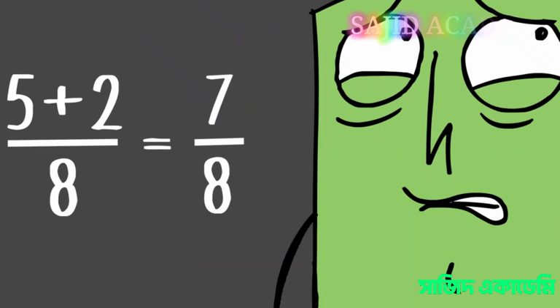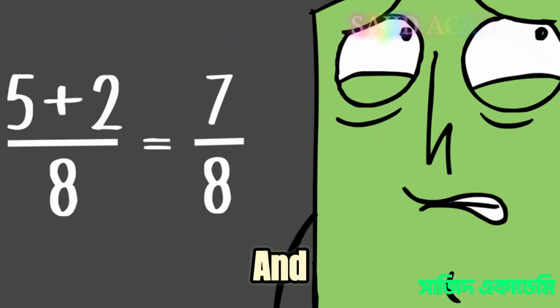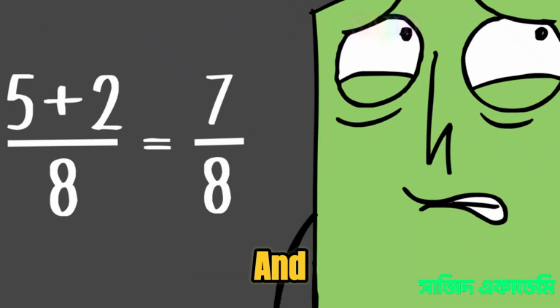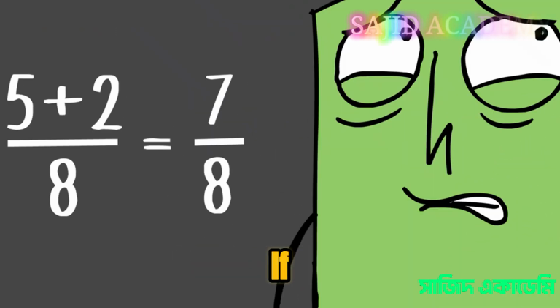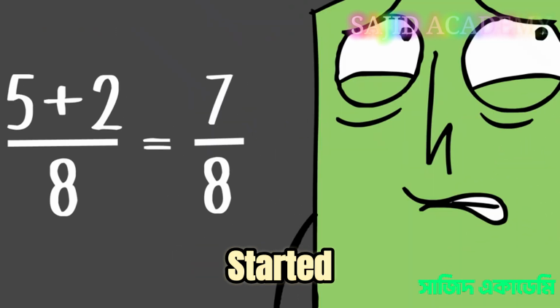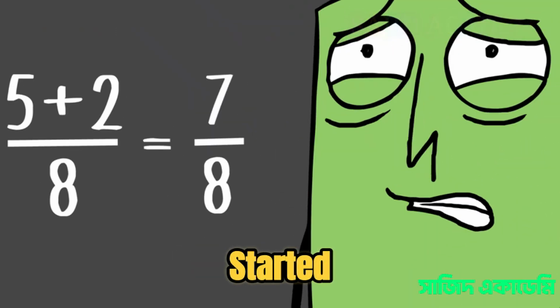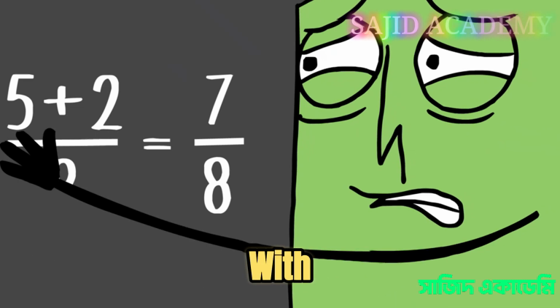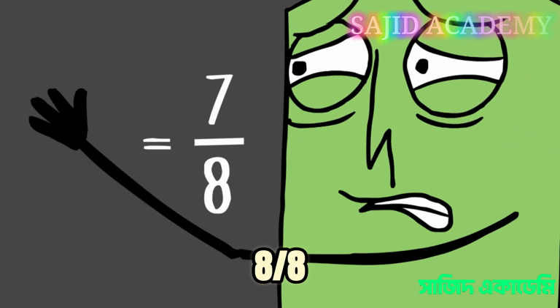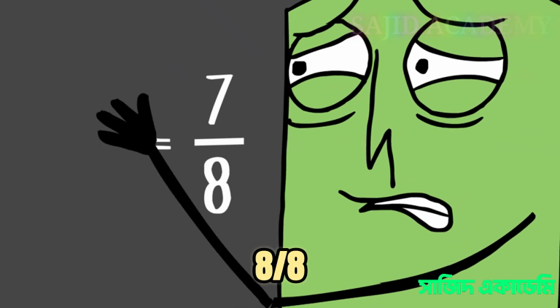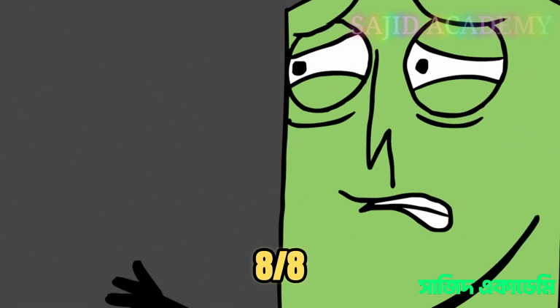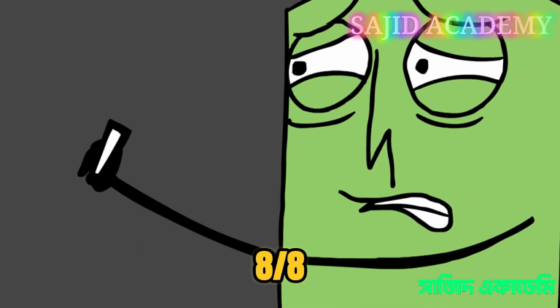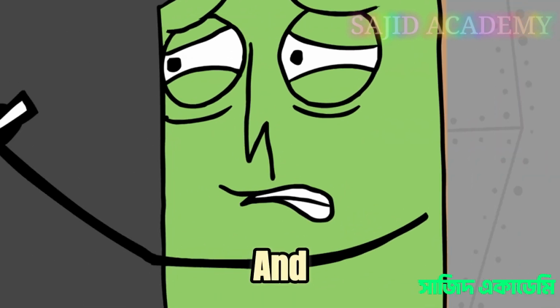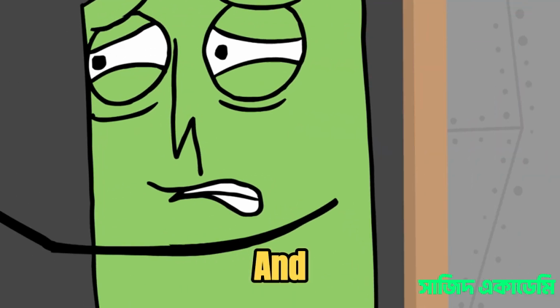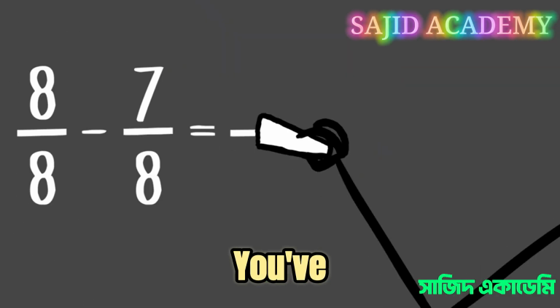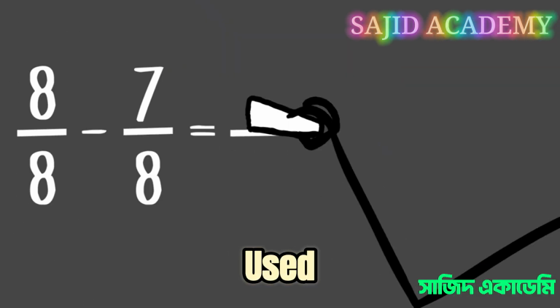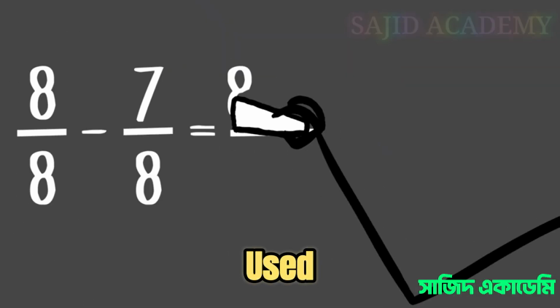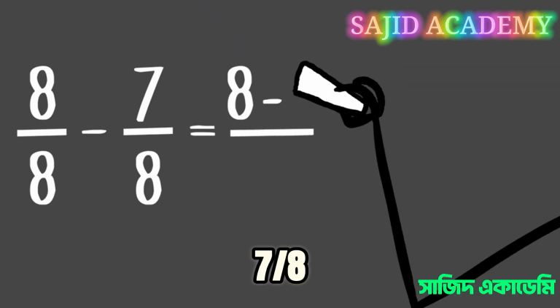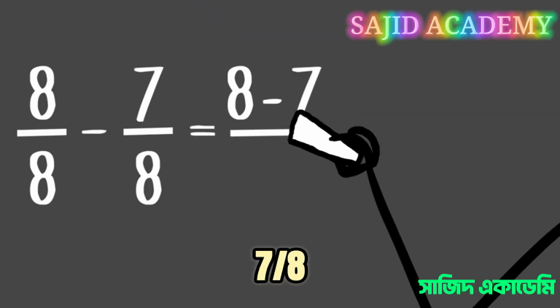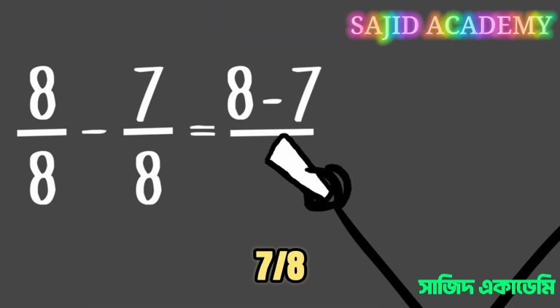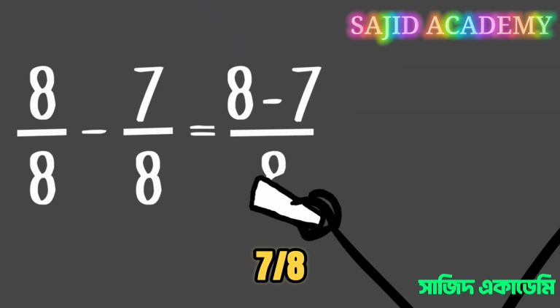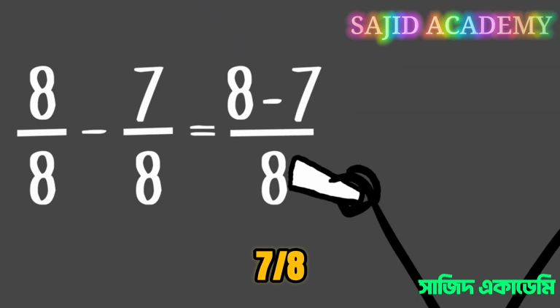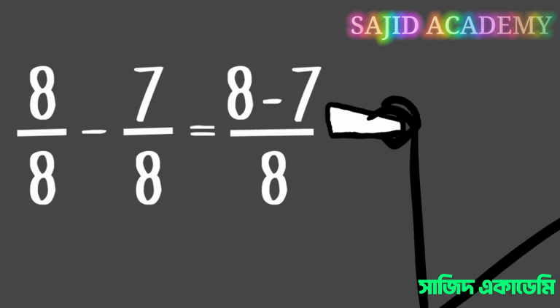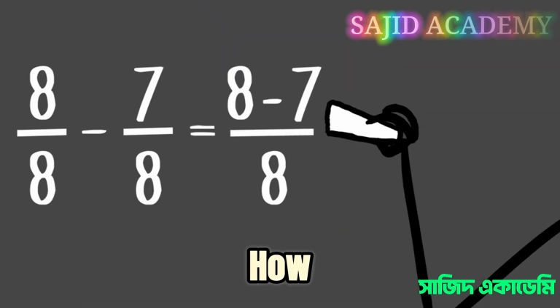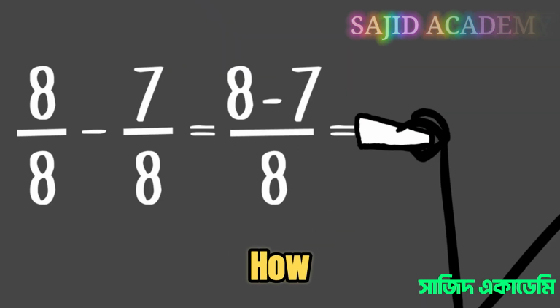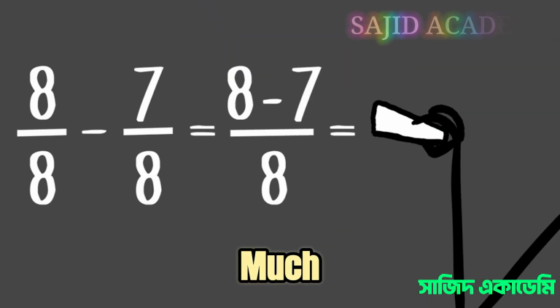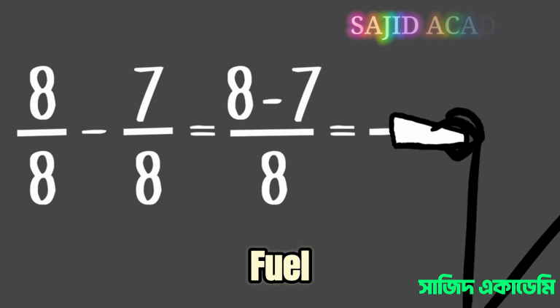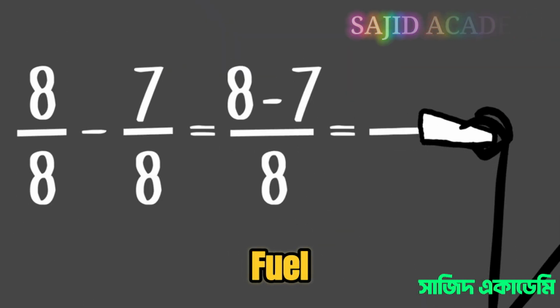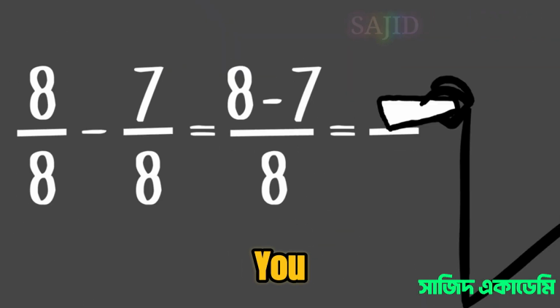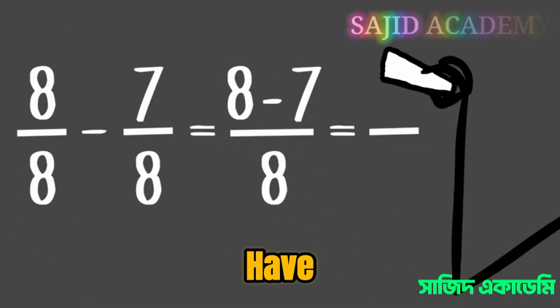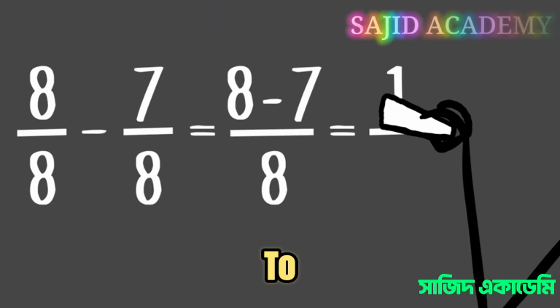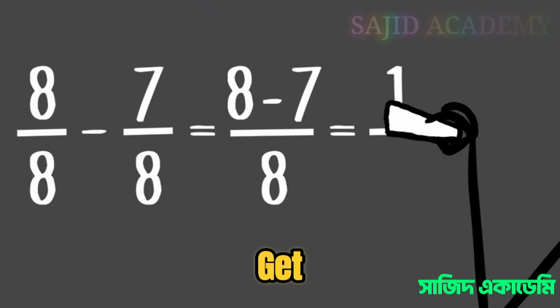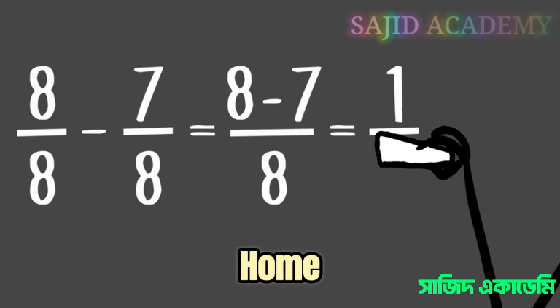And if you started with eight-eighths, and you've used seven-eighths, how much fuel do you have left to get home?